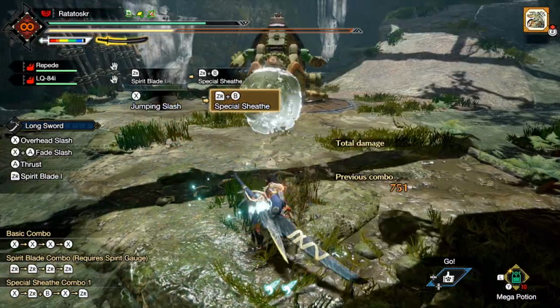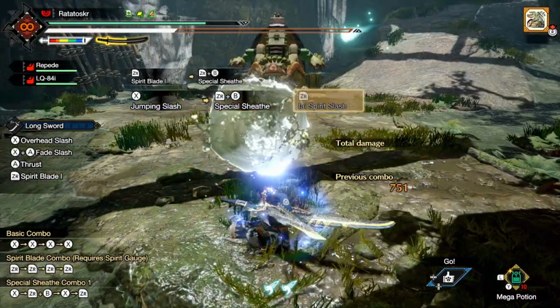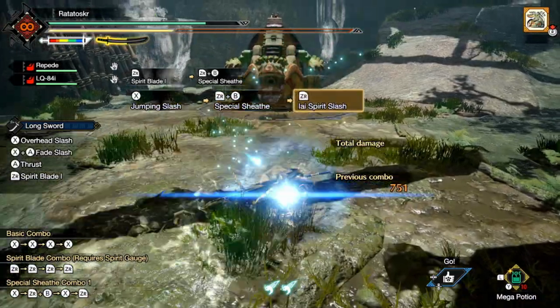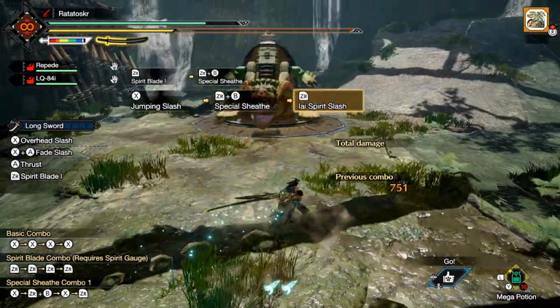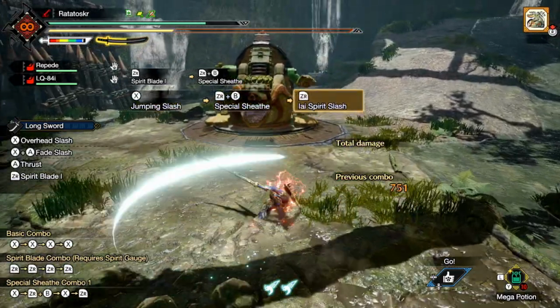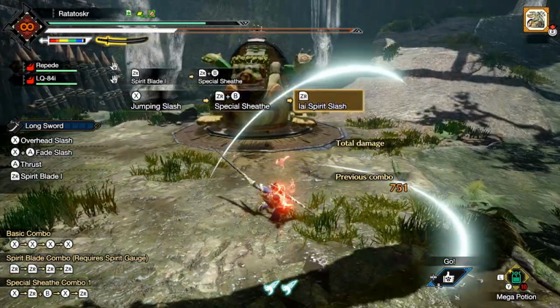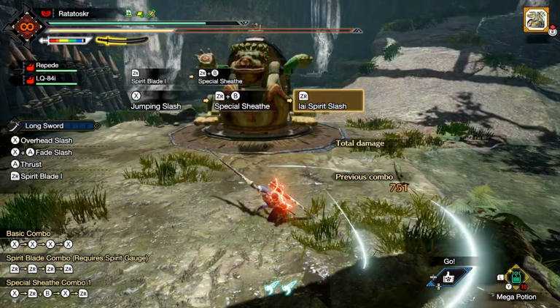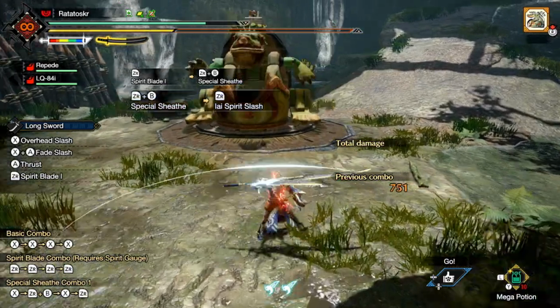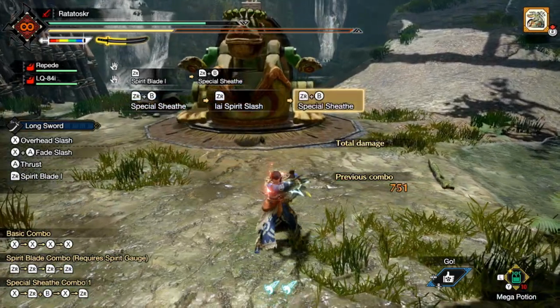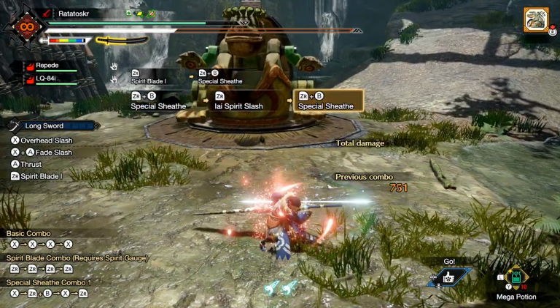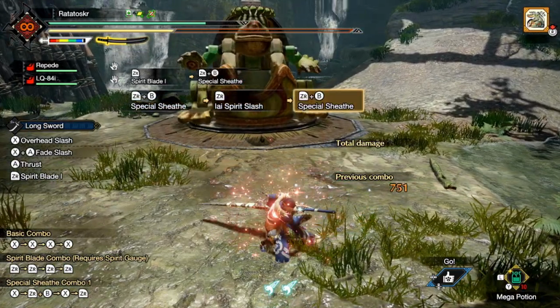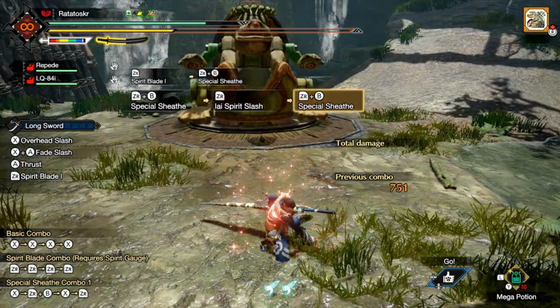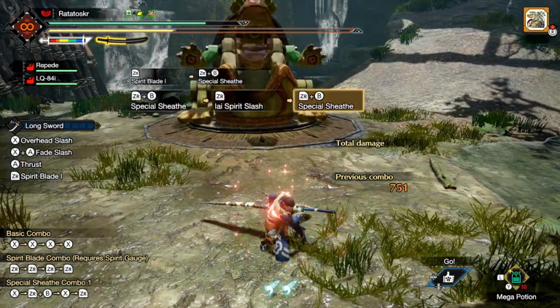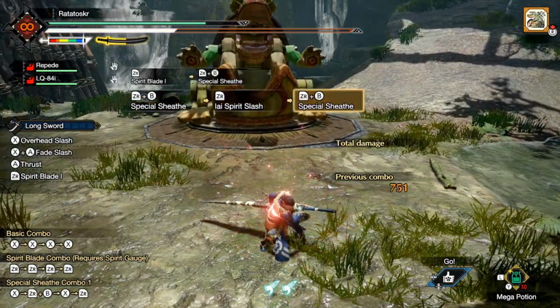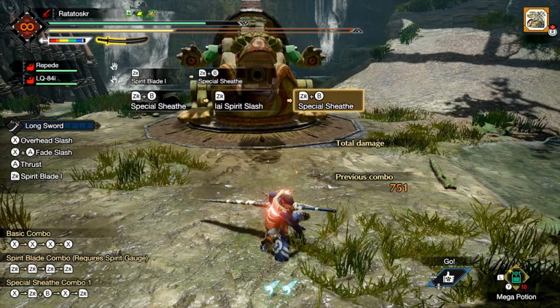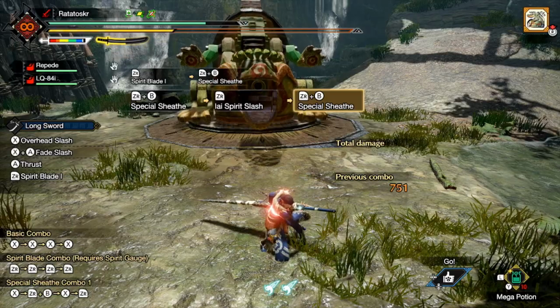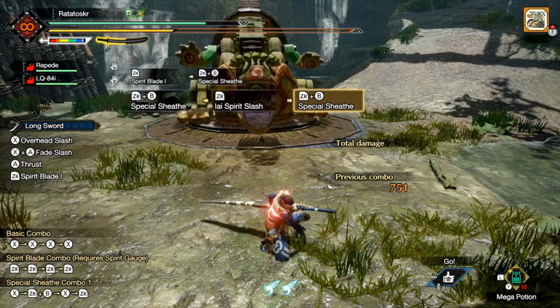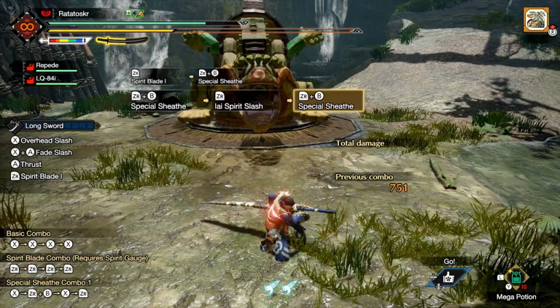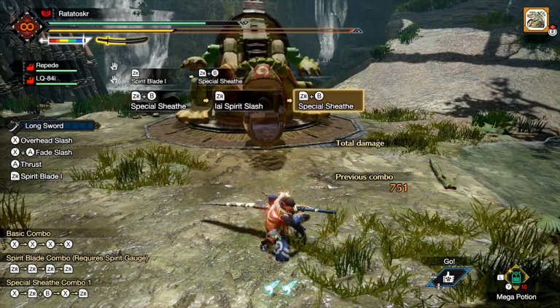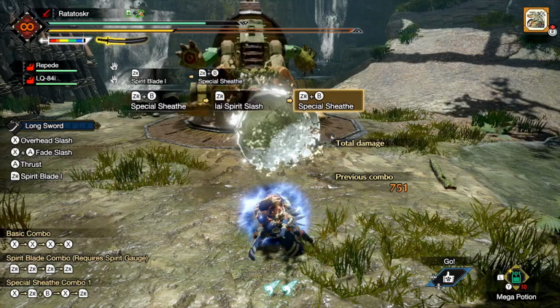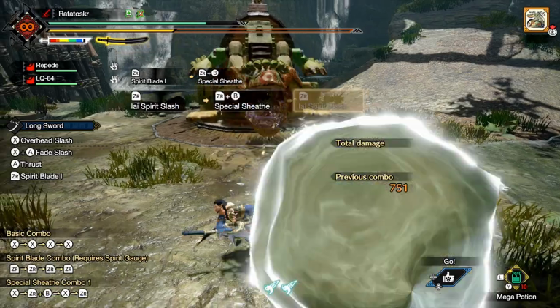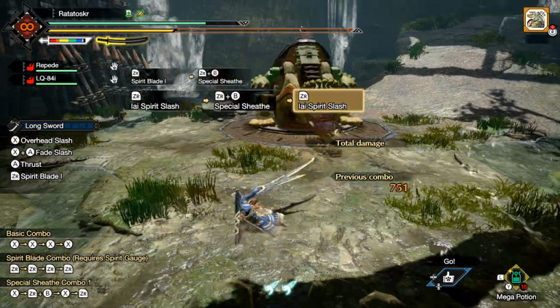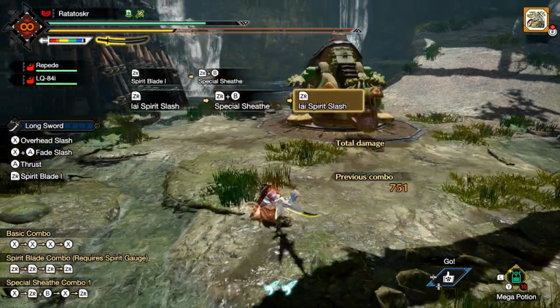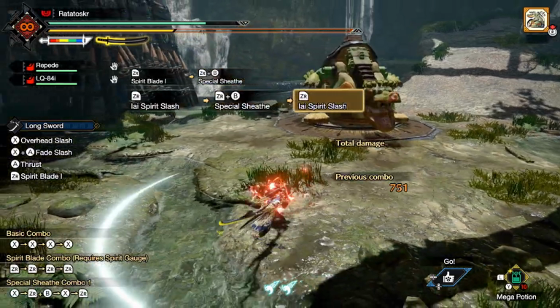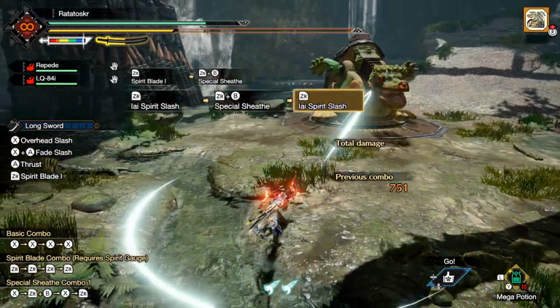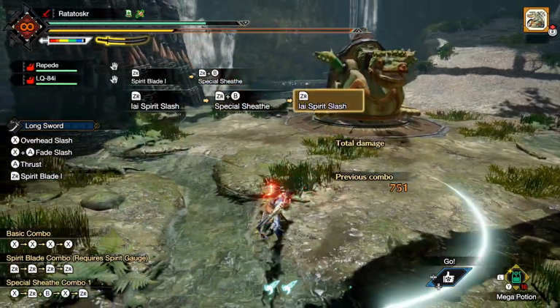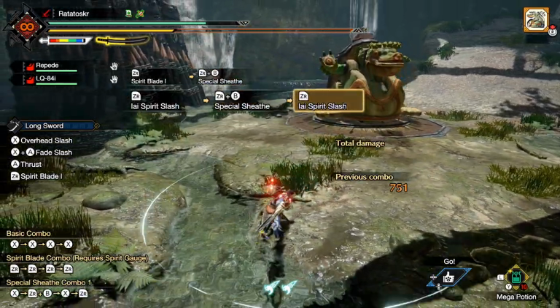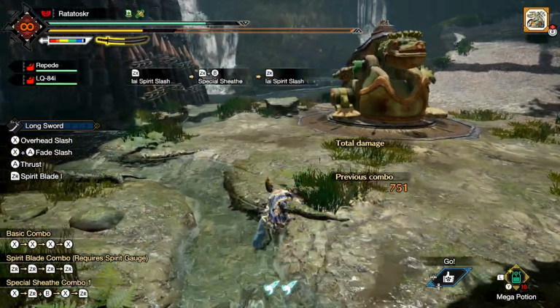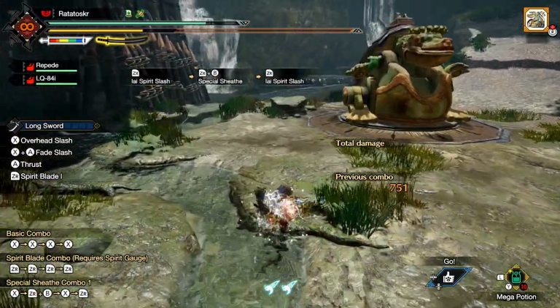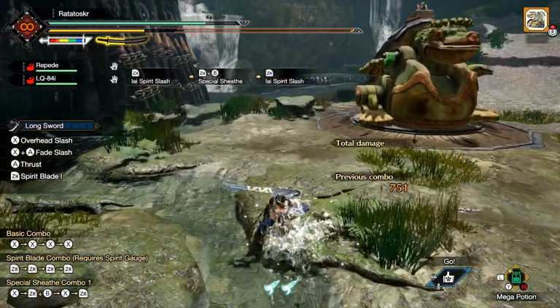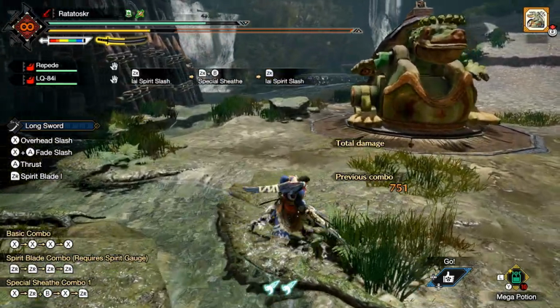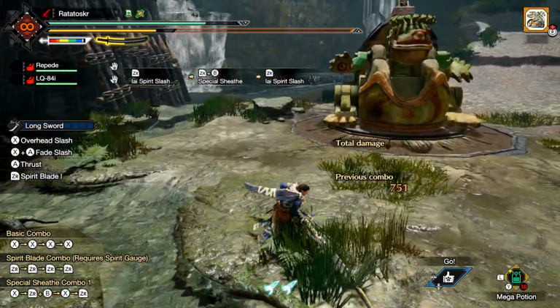Number two. After a successful EI Spirit Slash, you could also choose to go into another special sheath and prepare for another counter.